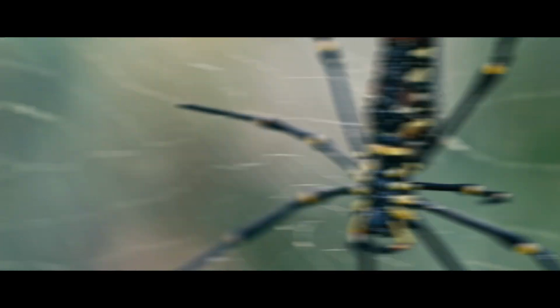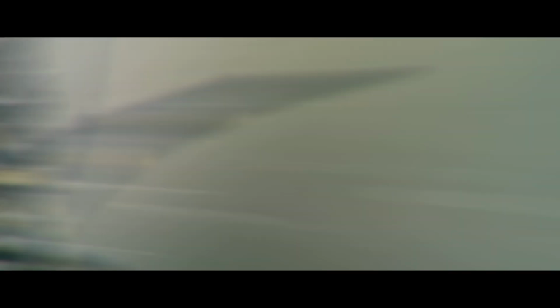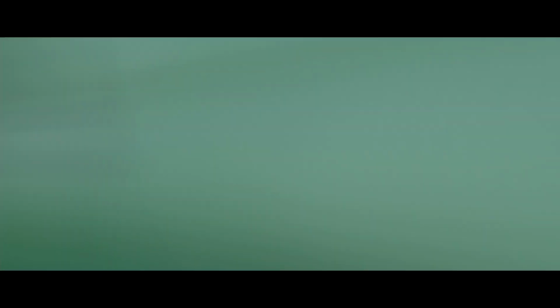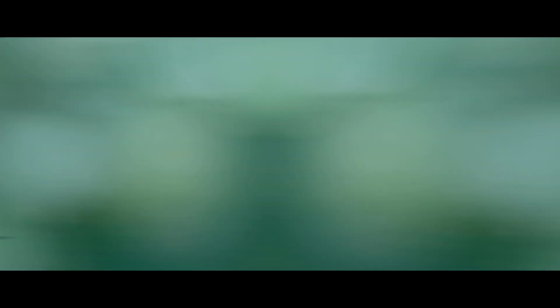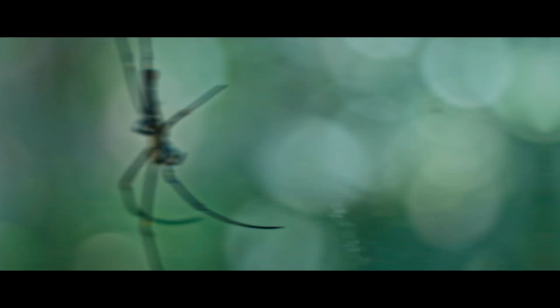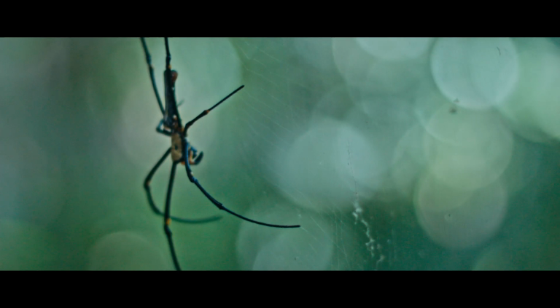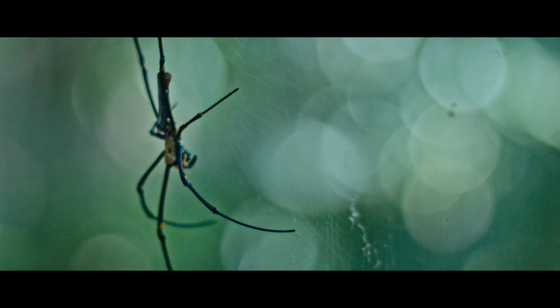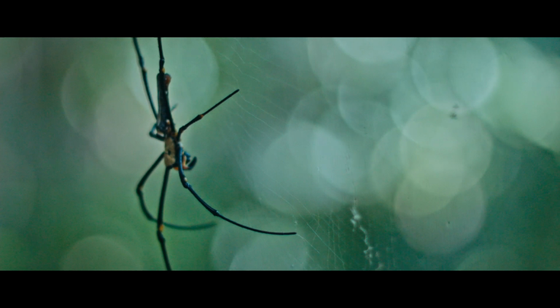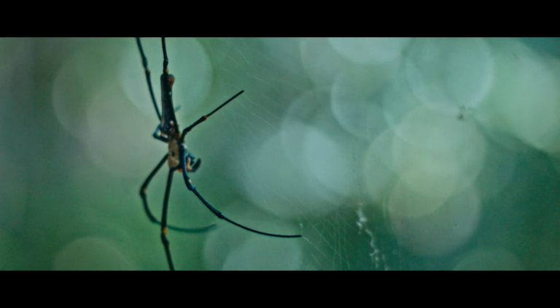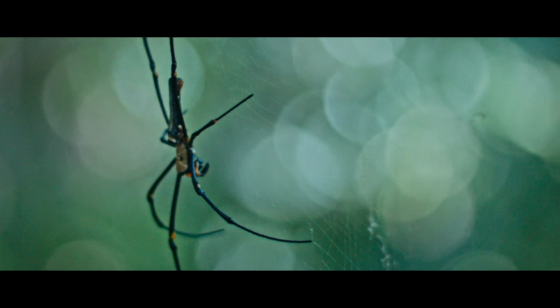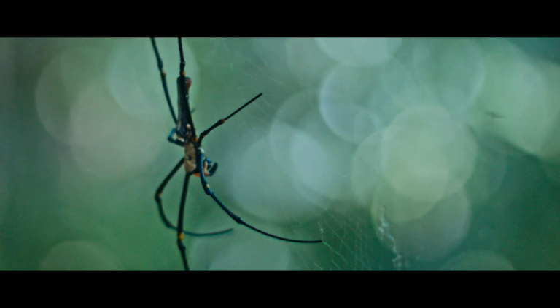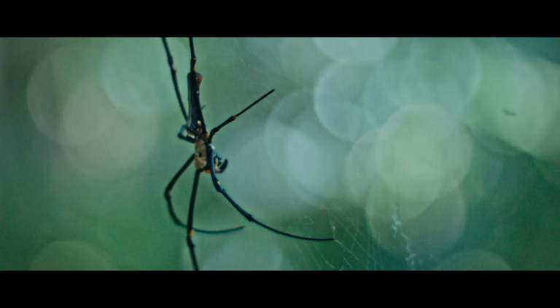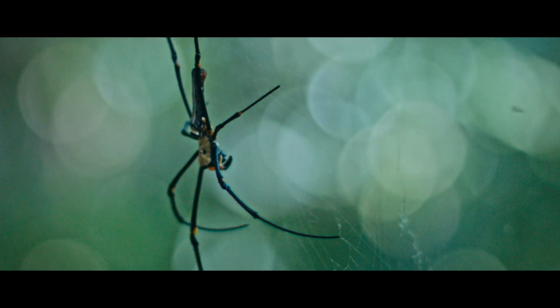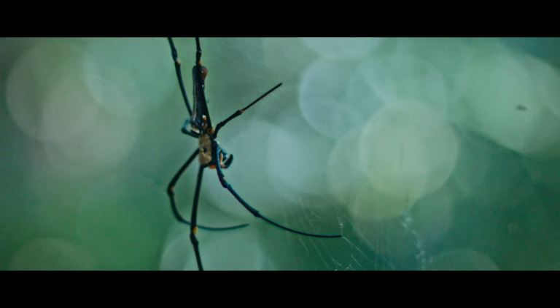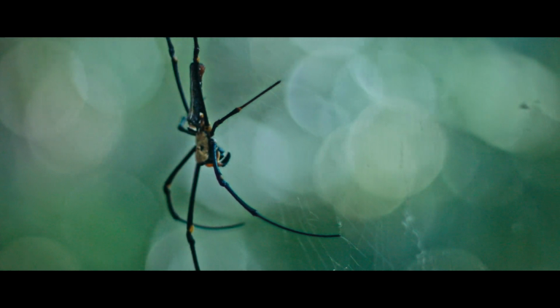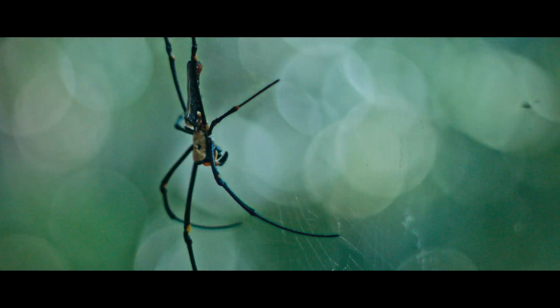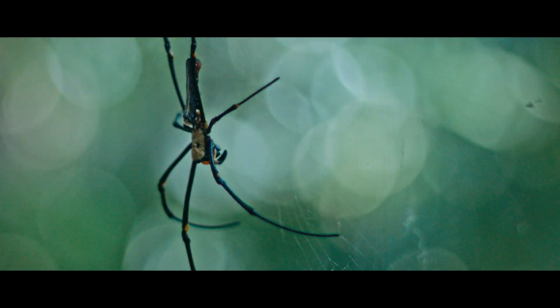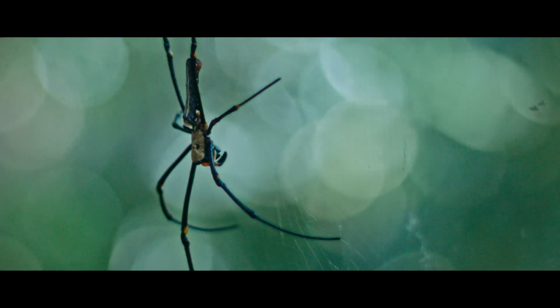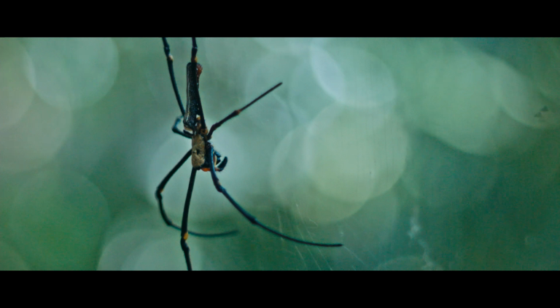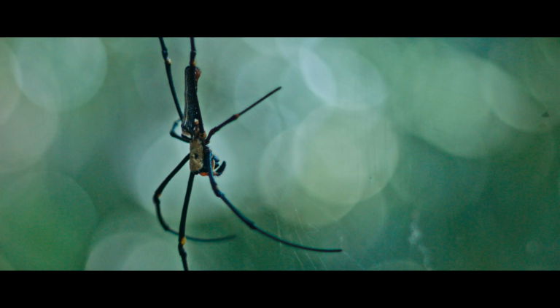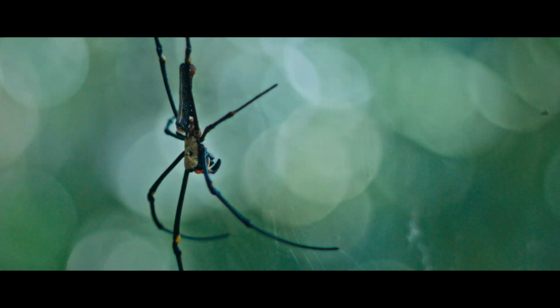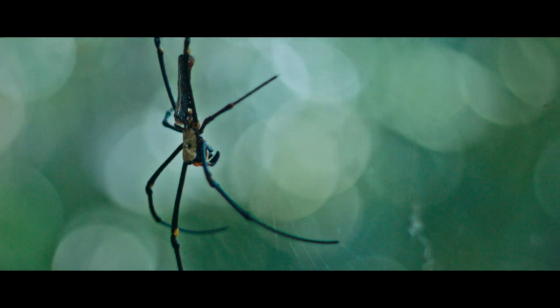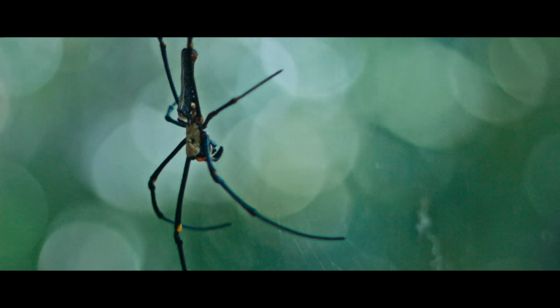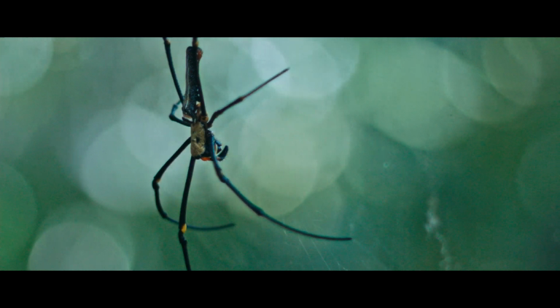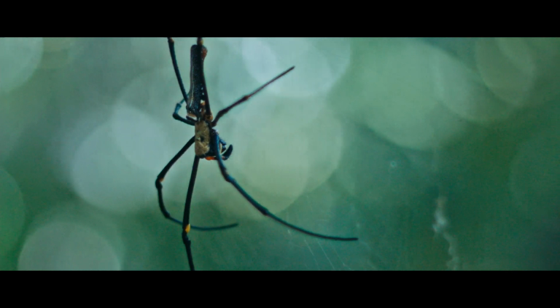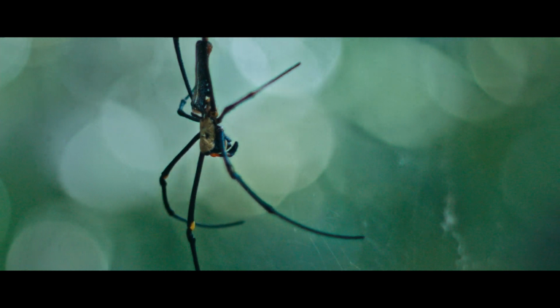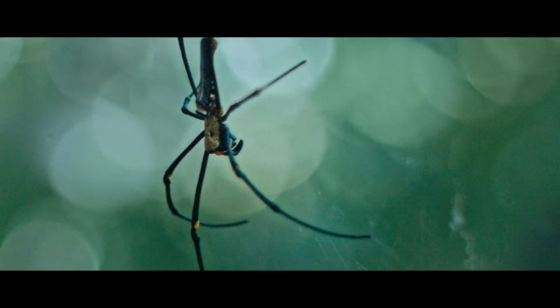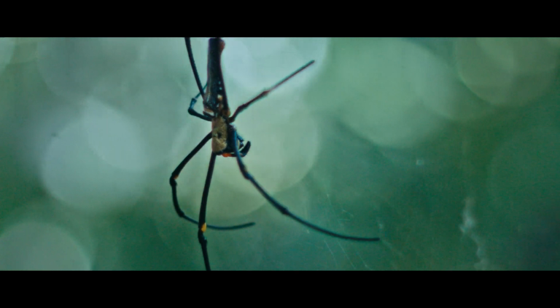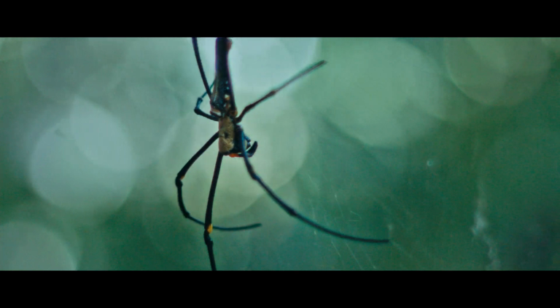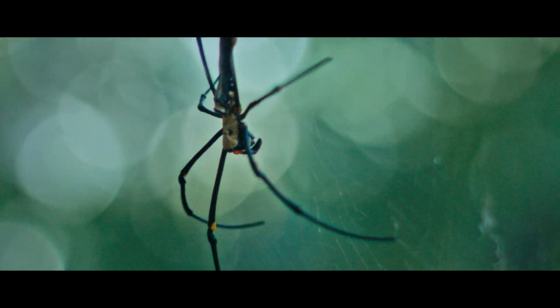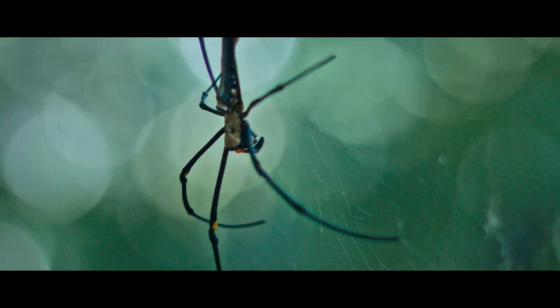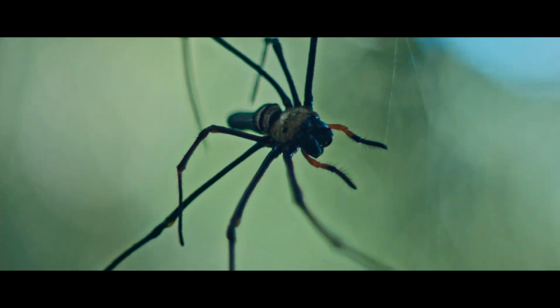As the spider matures, the brush-like structures disappear and the legs become completely black.